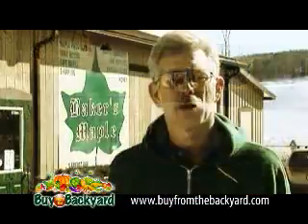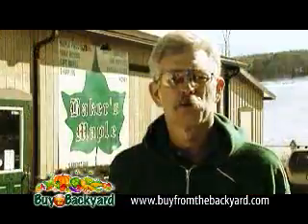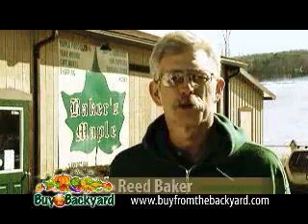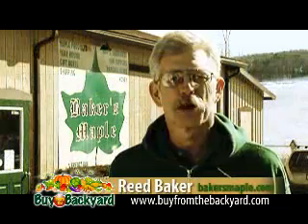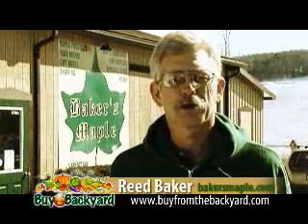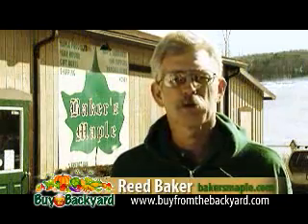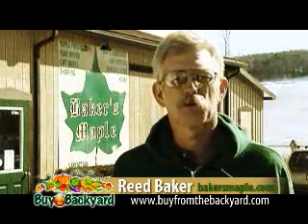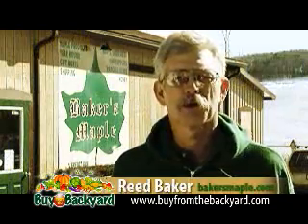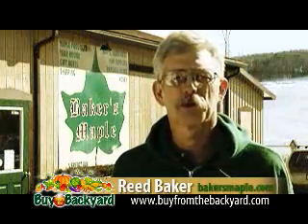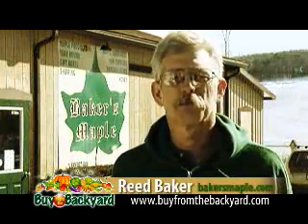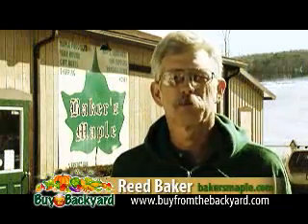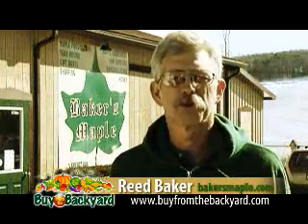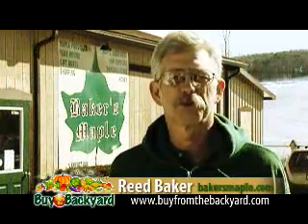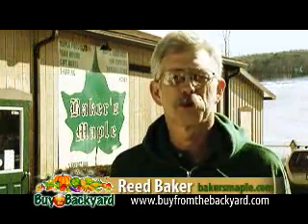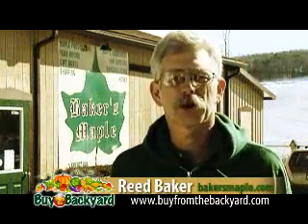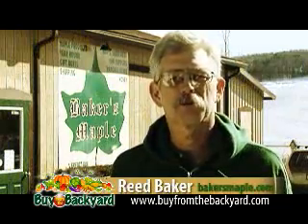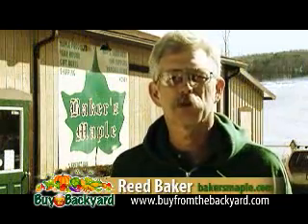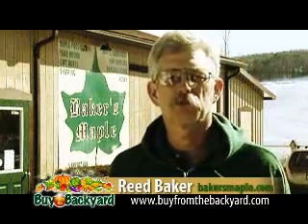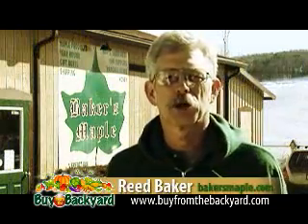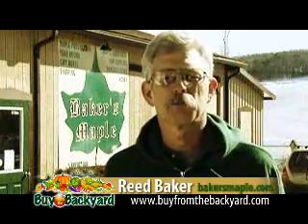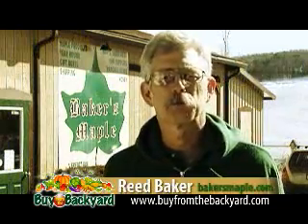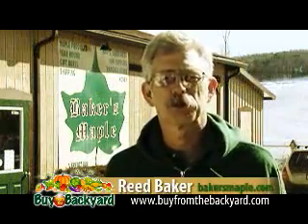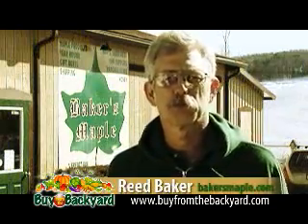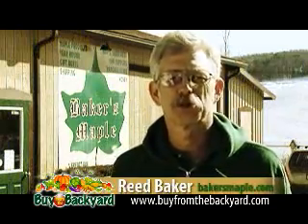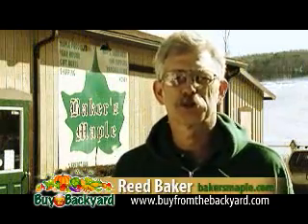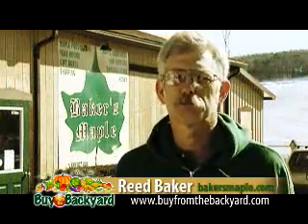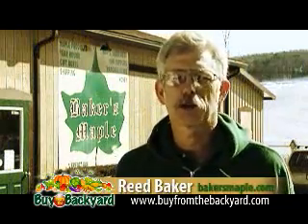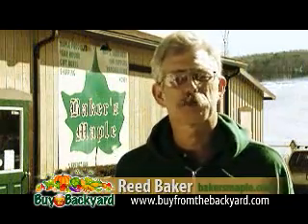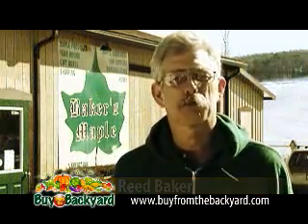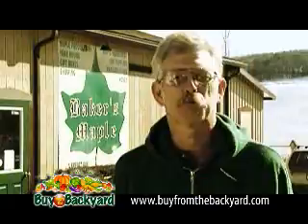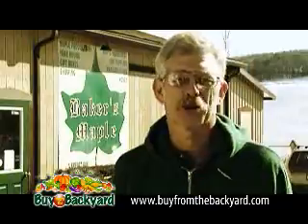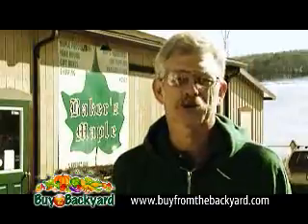I'm Reed Baker. We're here in Bainbridge, New York, in front of my maple syrup business, Baker's Maple Products.